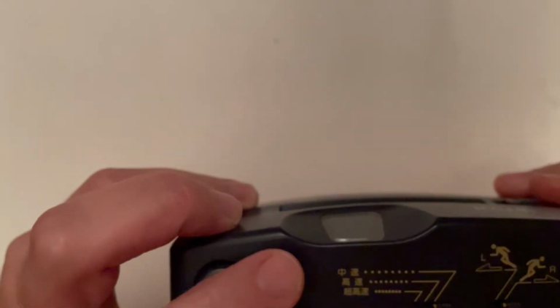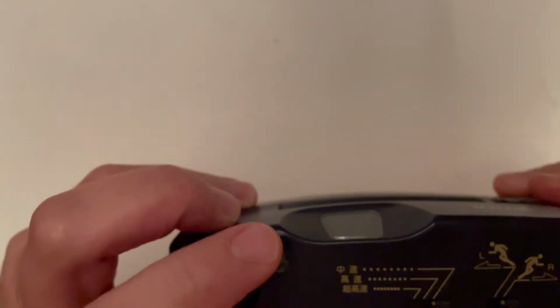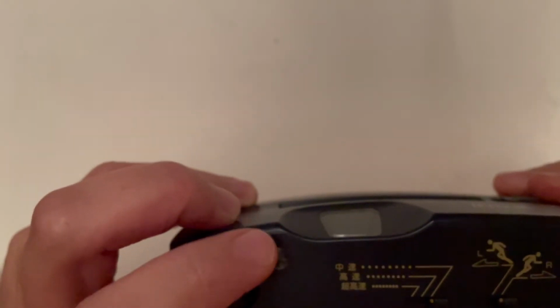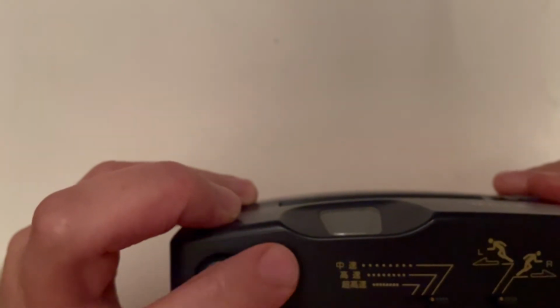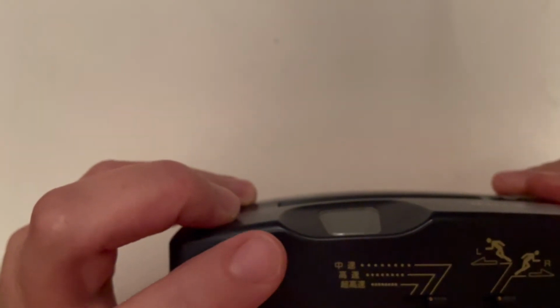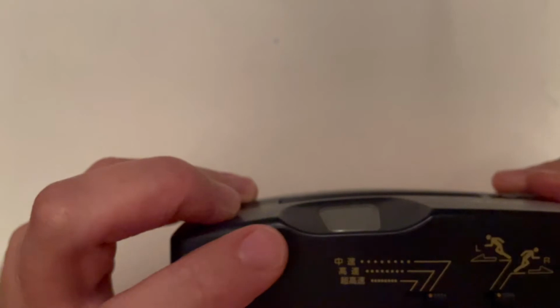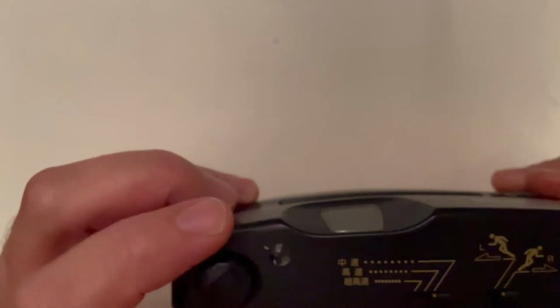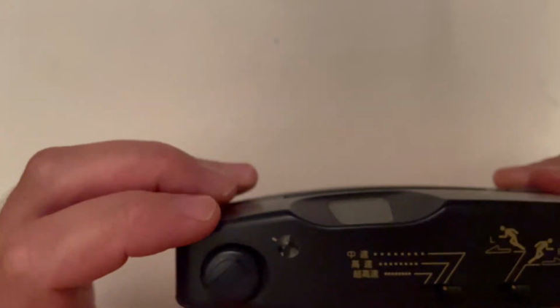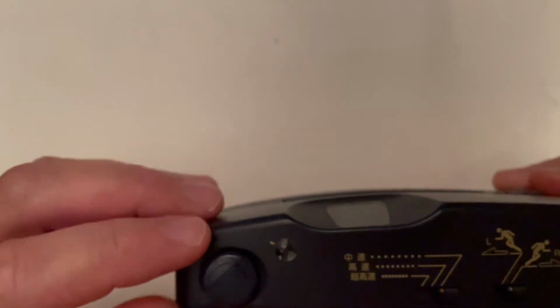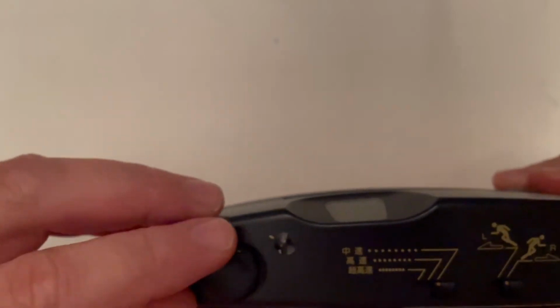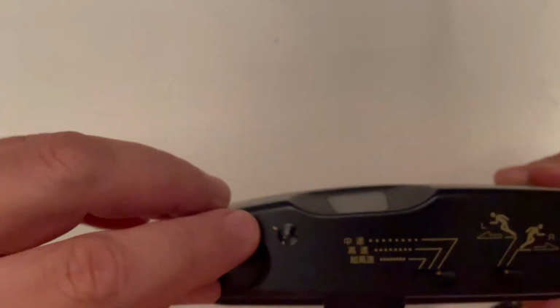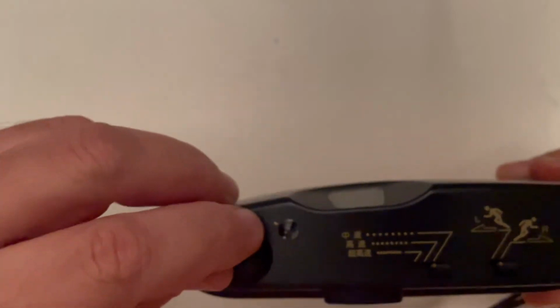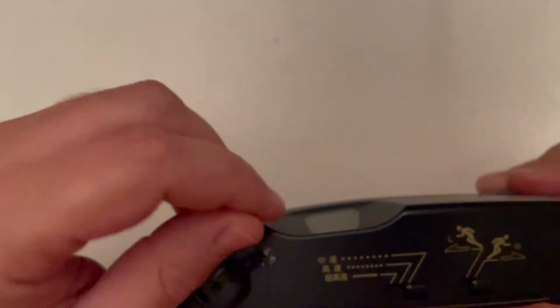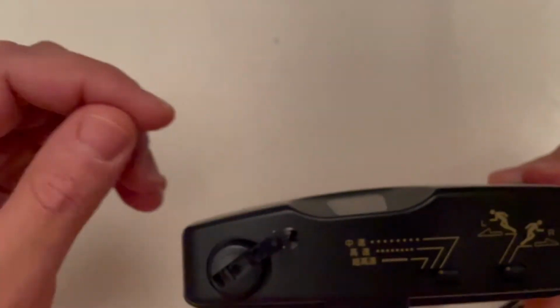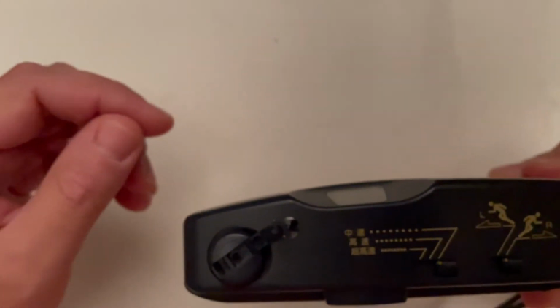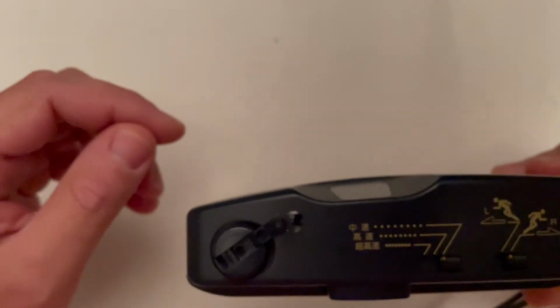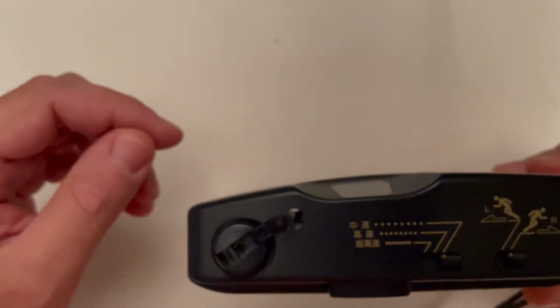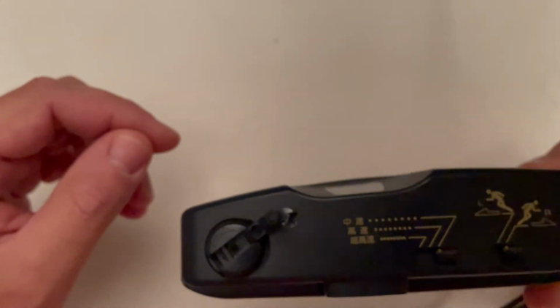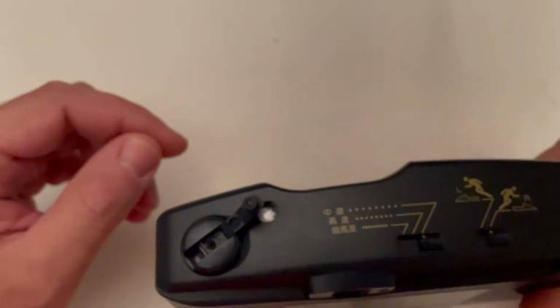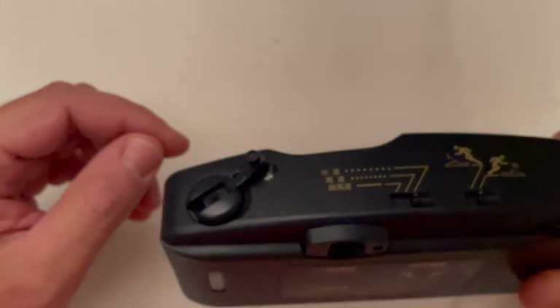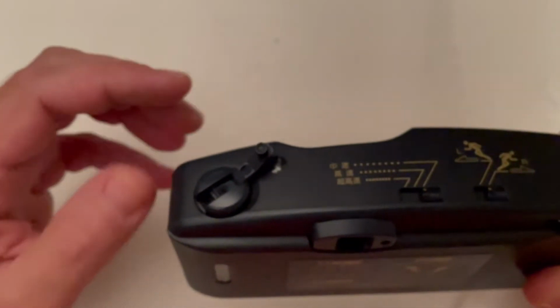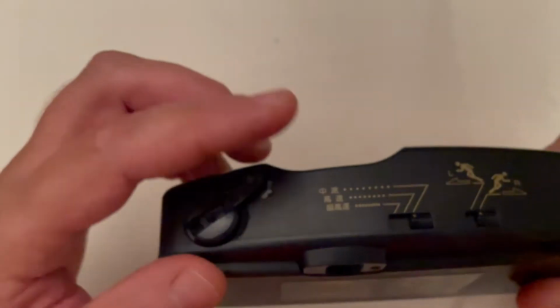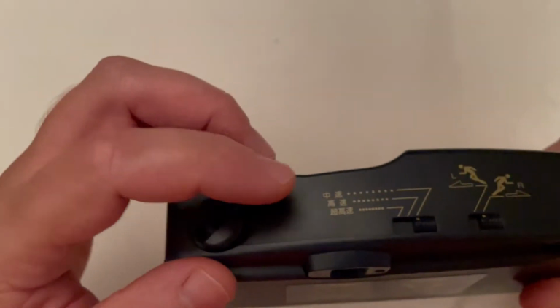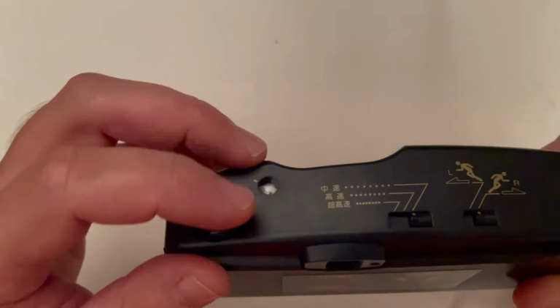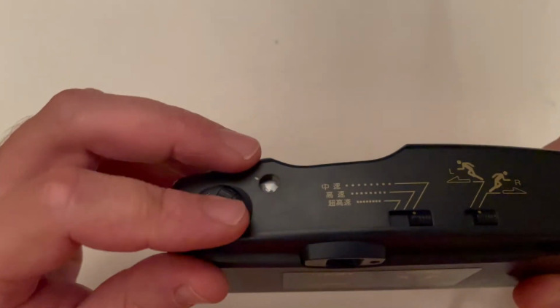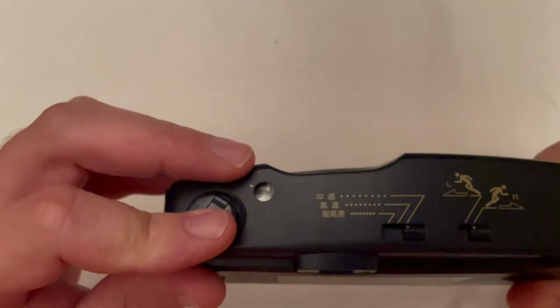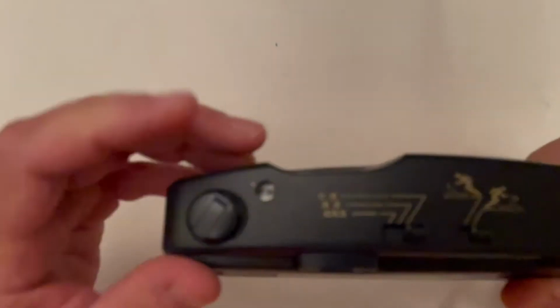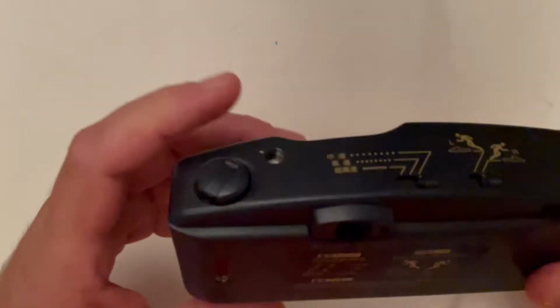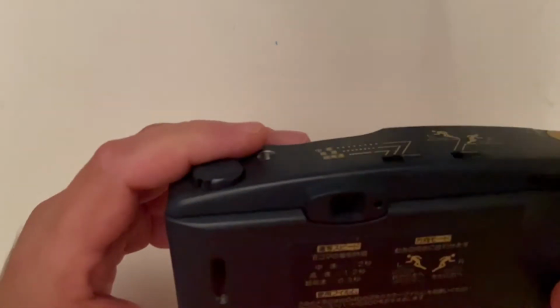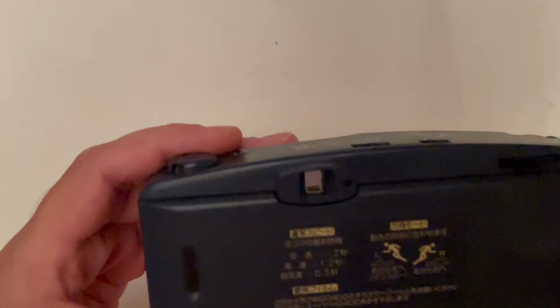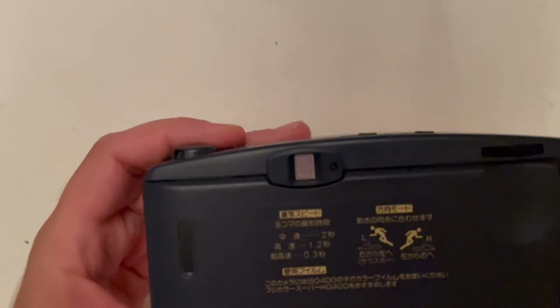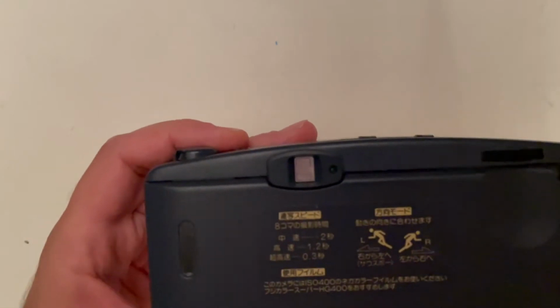And here is the rewind knob. From this side there is the wind mechanism.